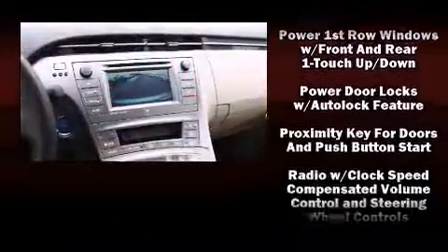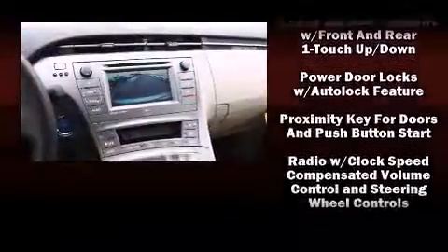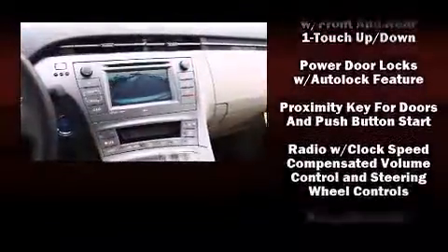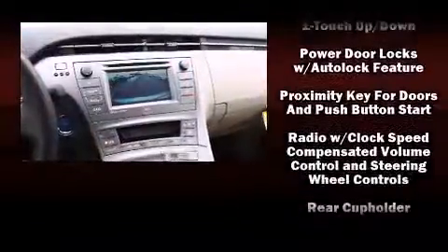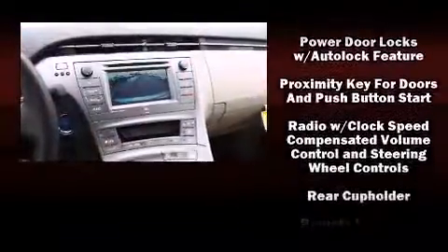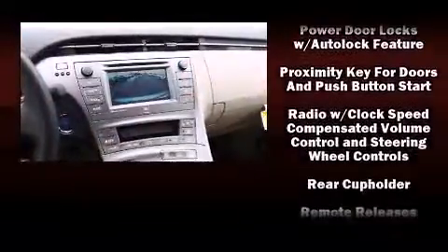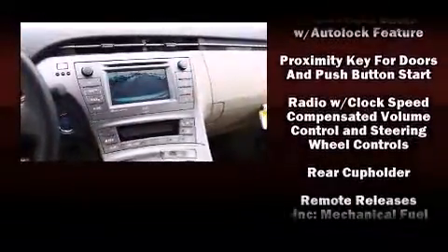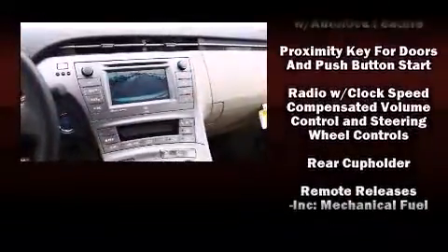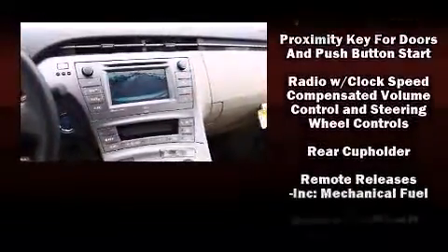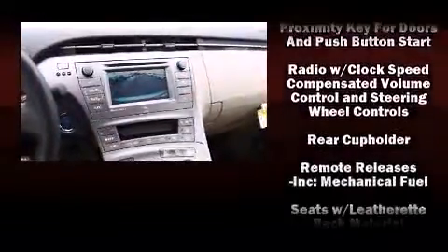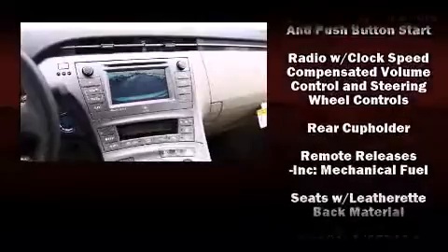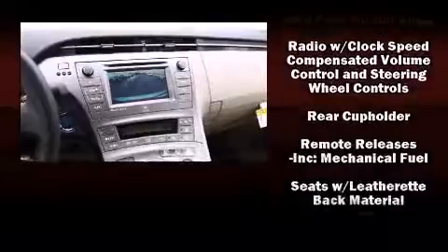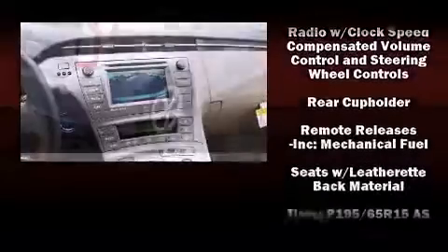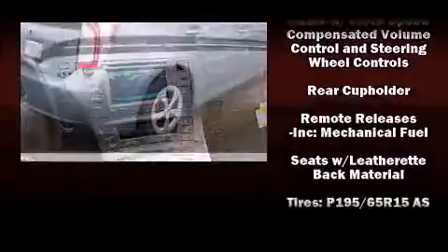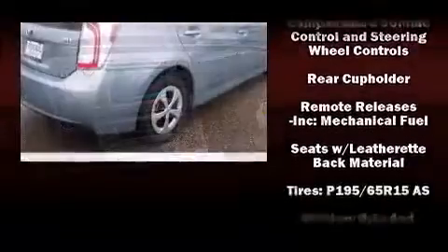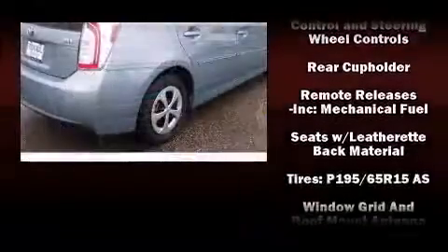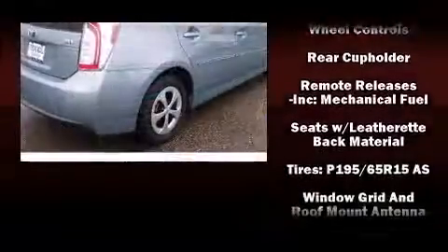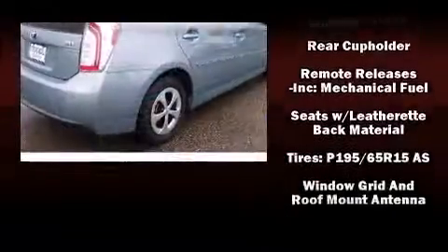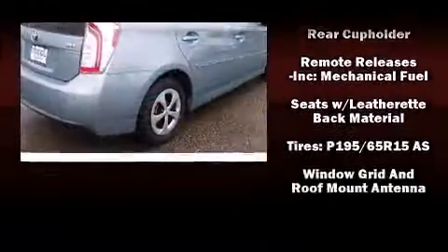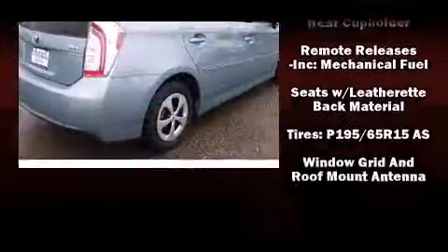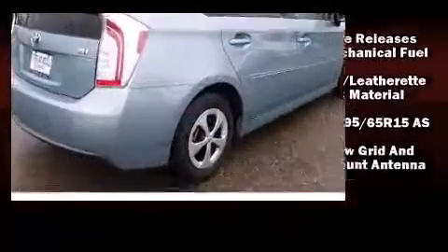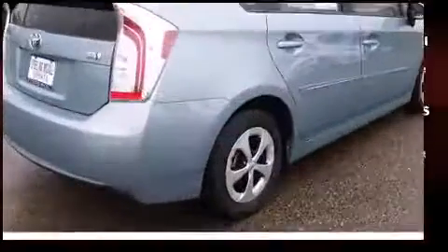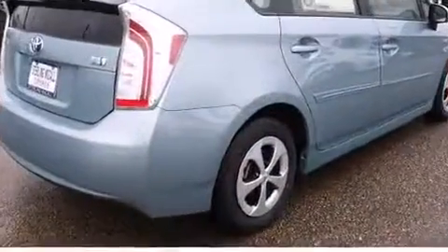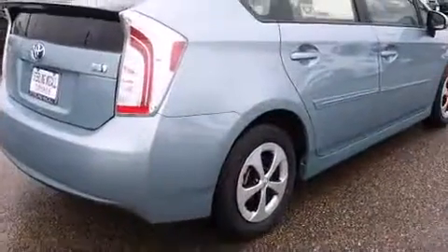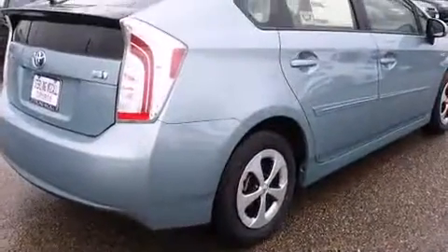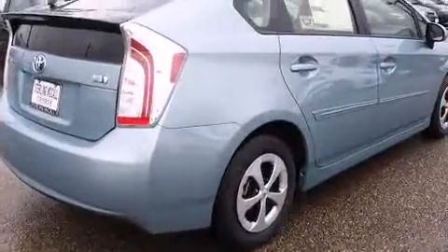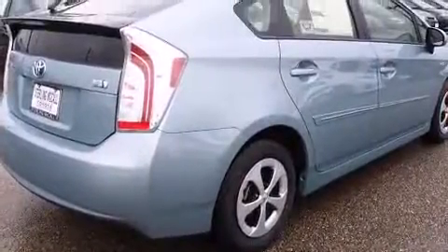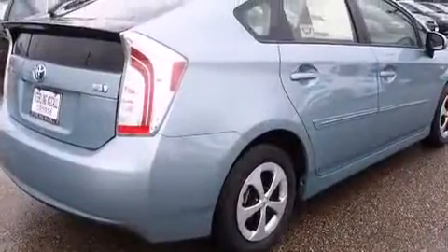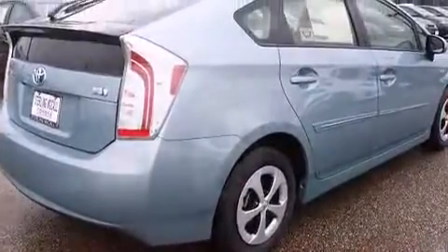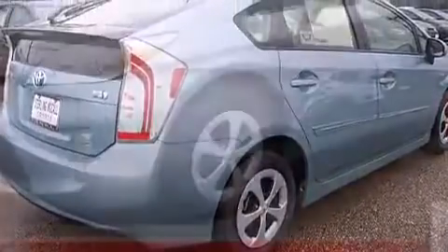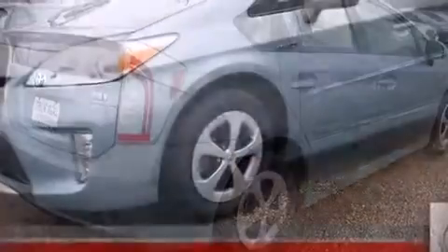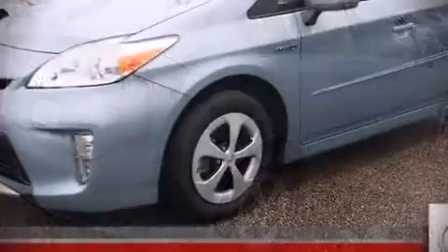With electronic stability control supplementing mechanical systems, you'll maintain precise command of the roadway.